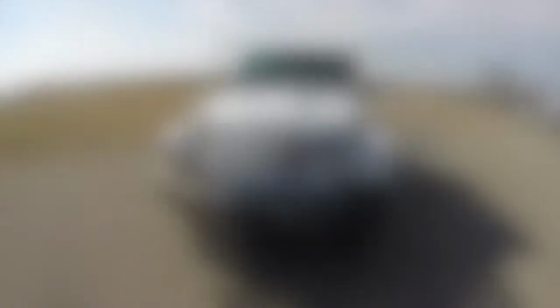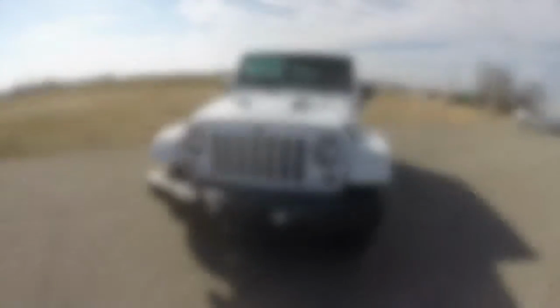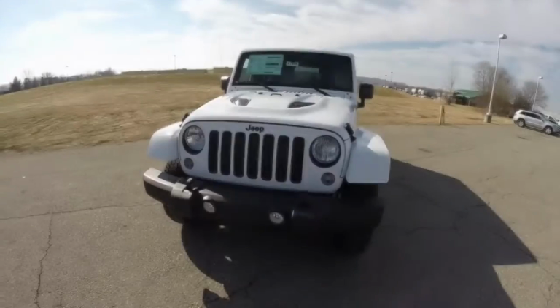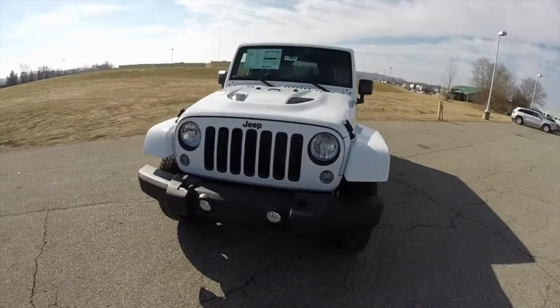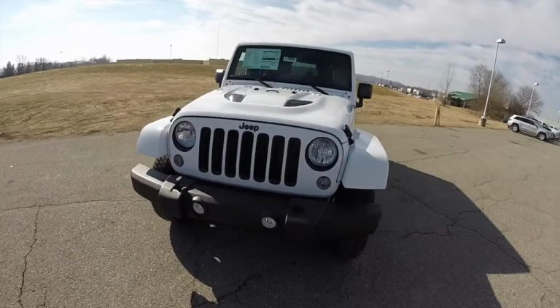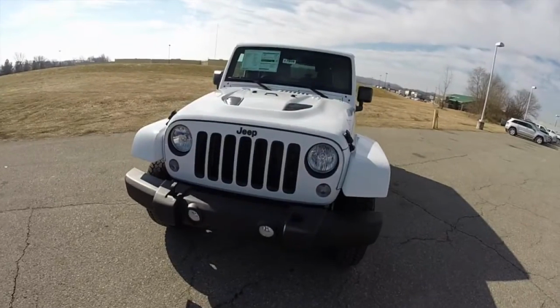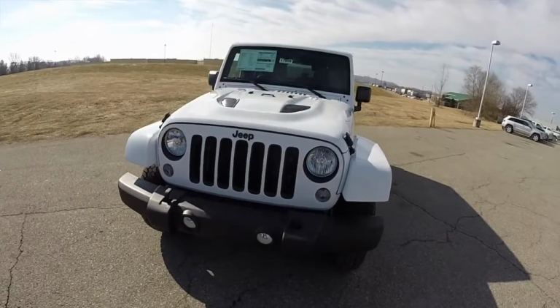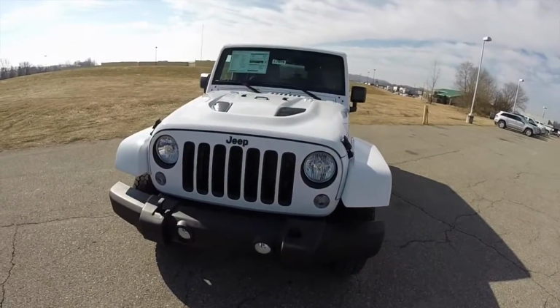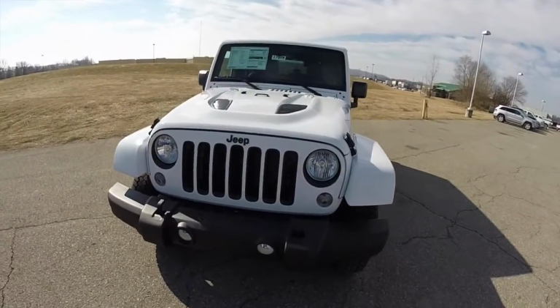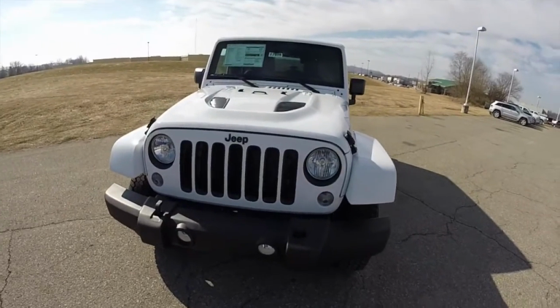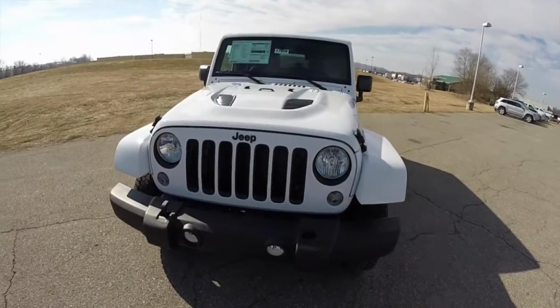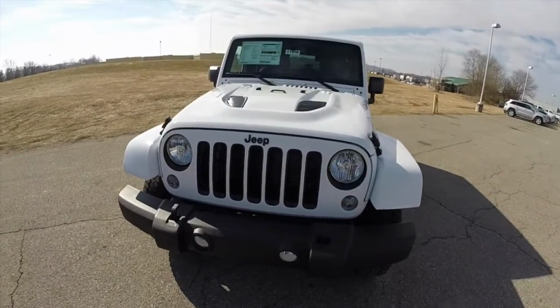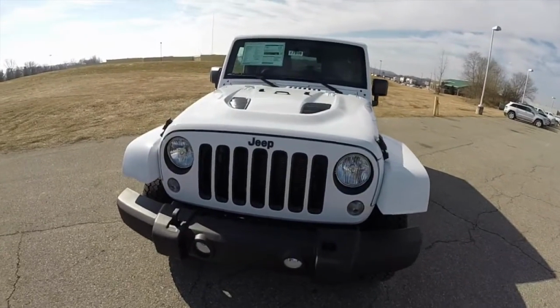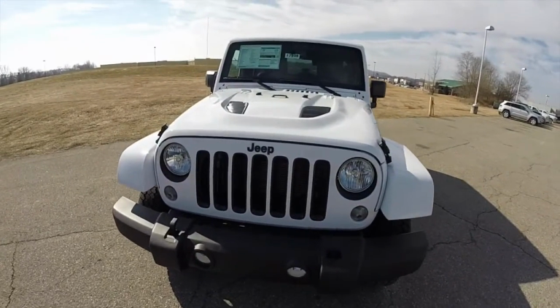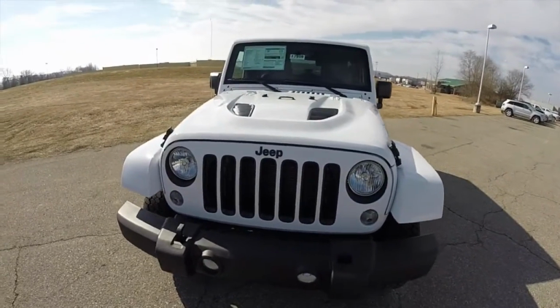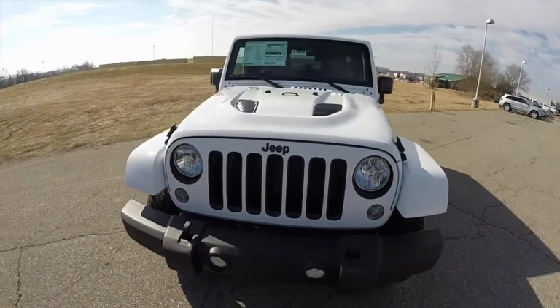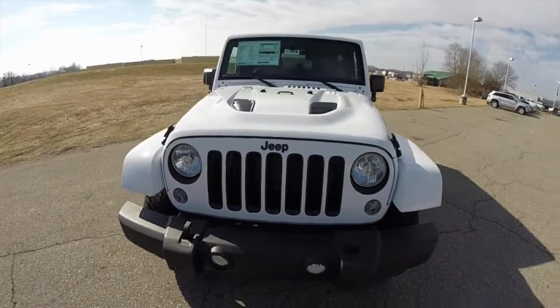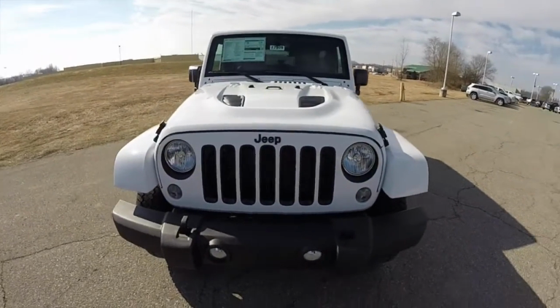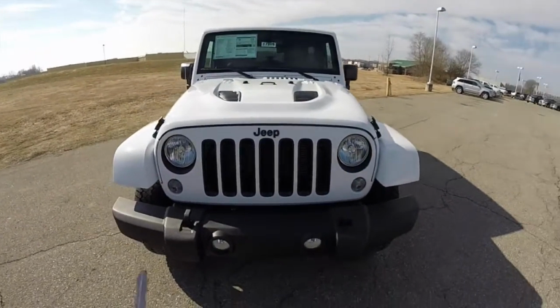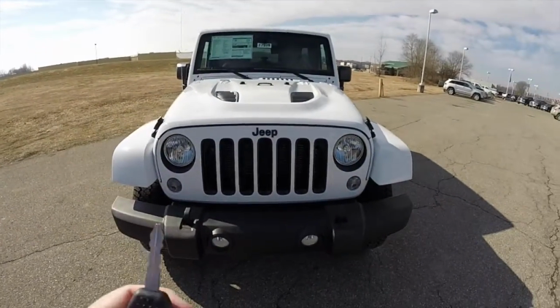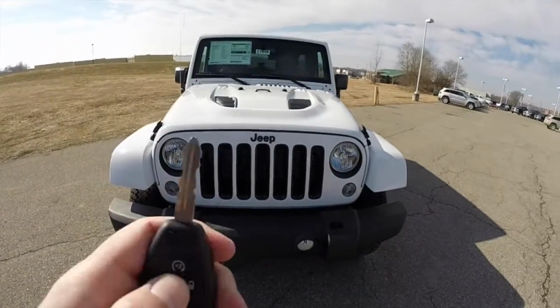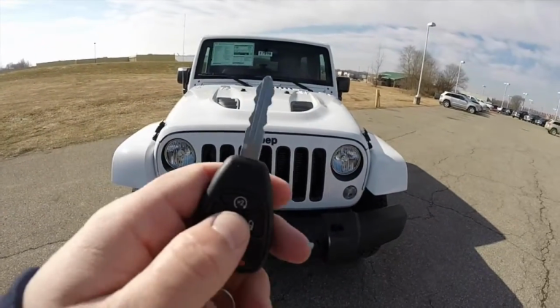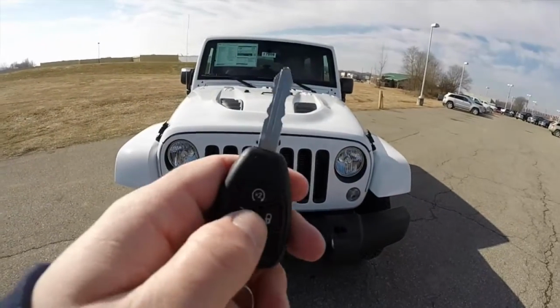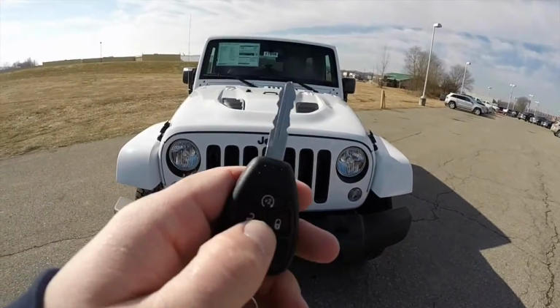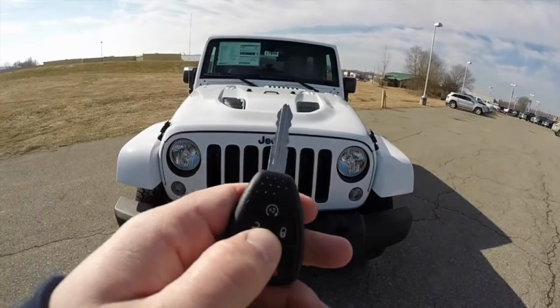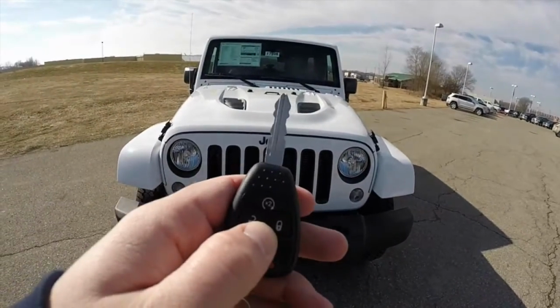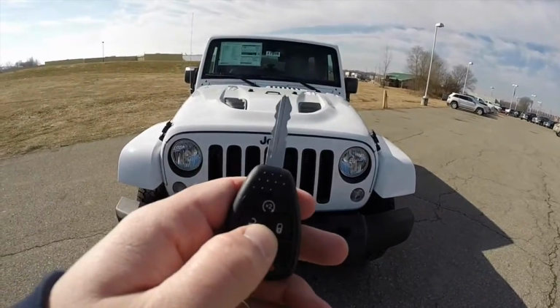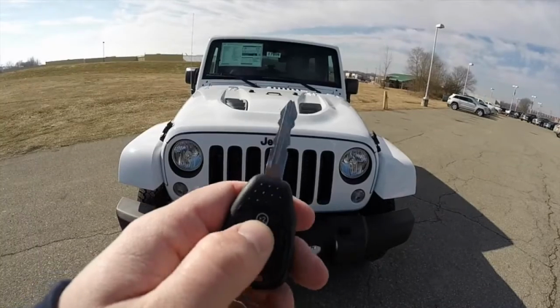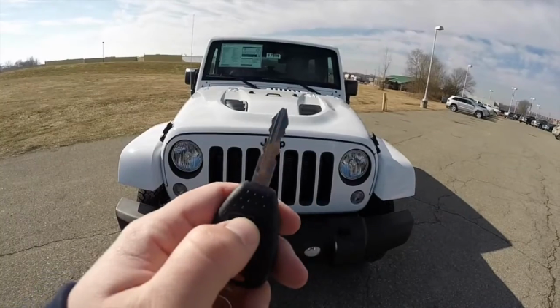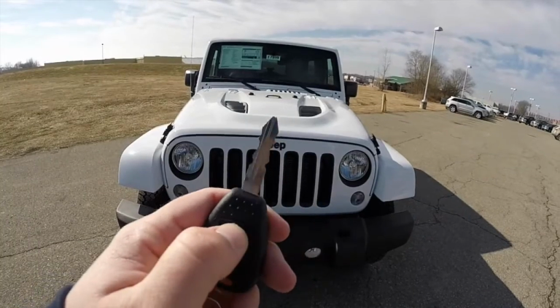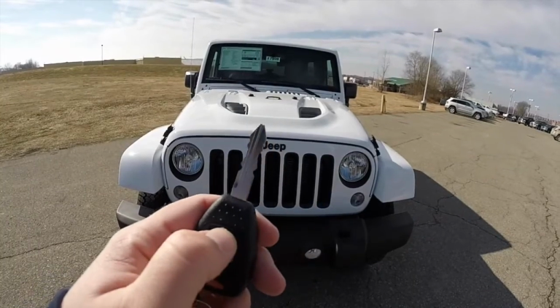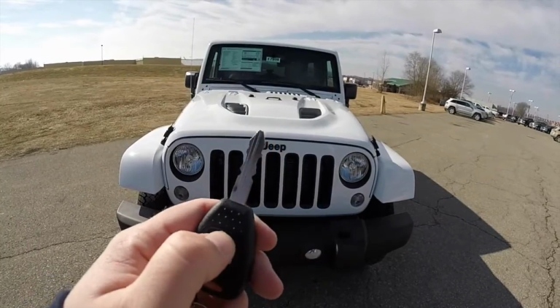This vehicle is also equipped with remote start. To activate the remote start, just double press the remote start button on the key fob.